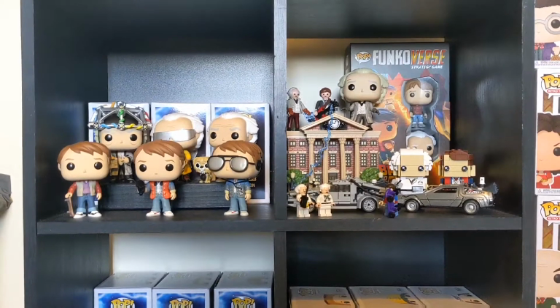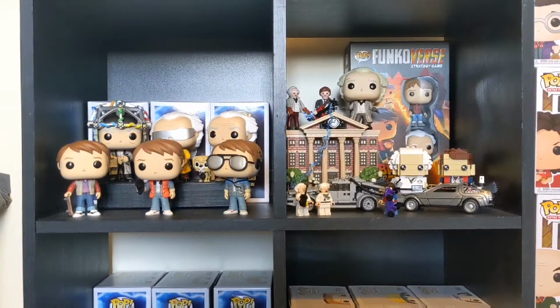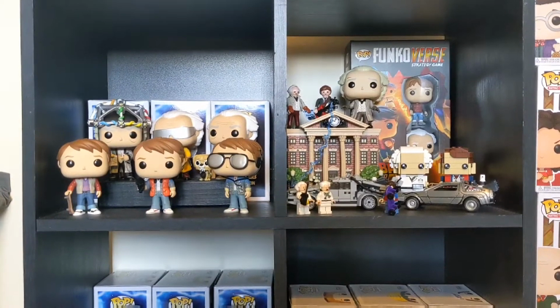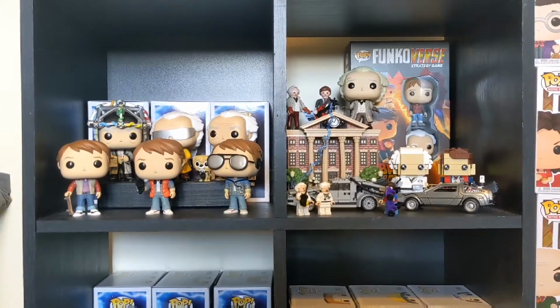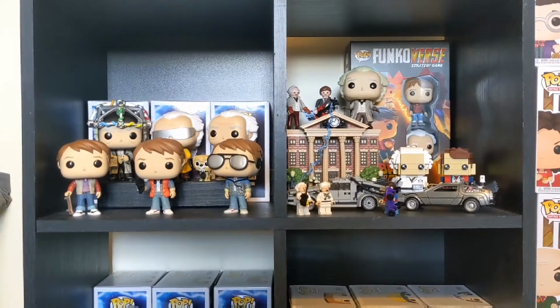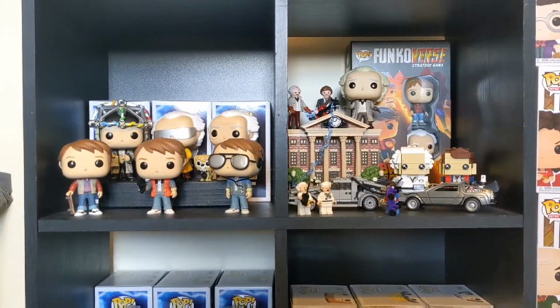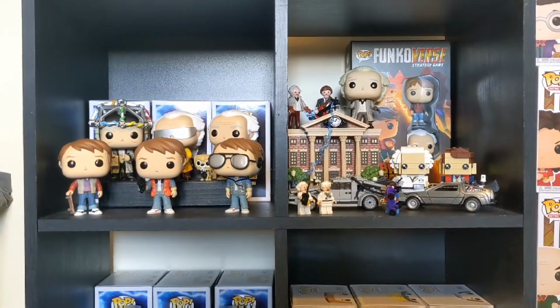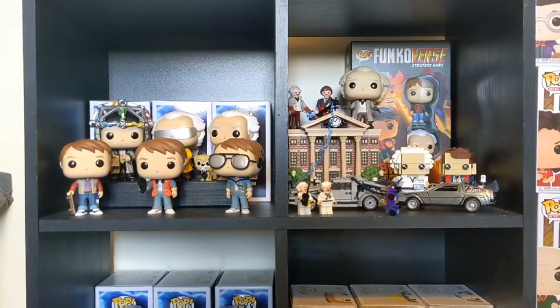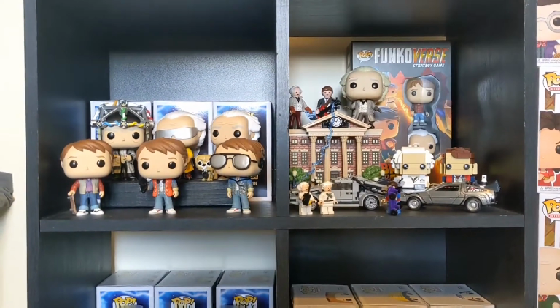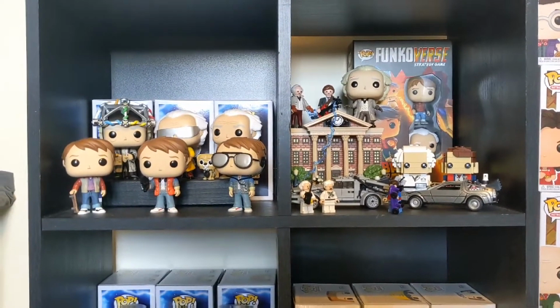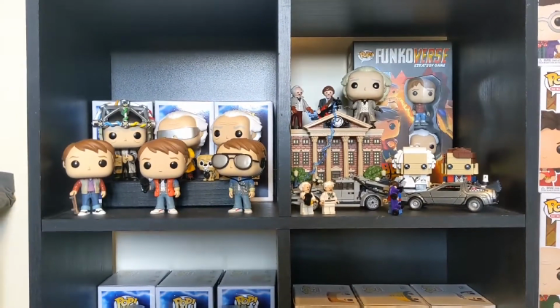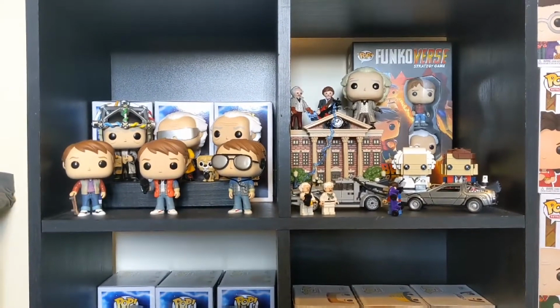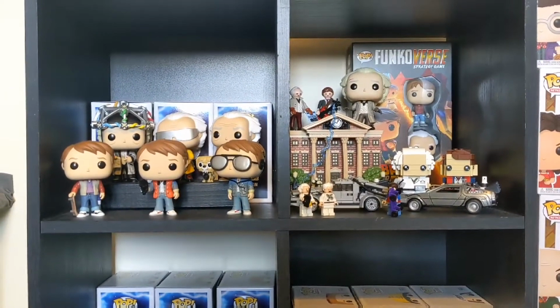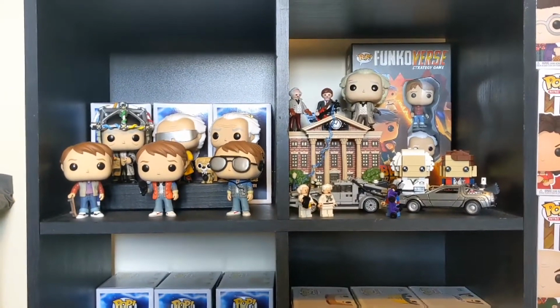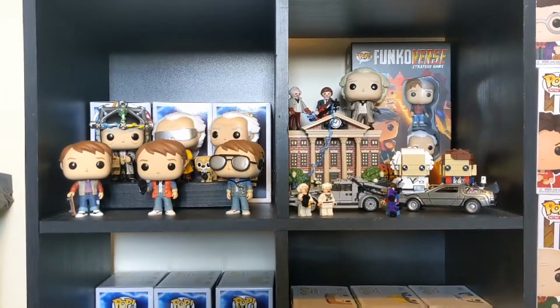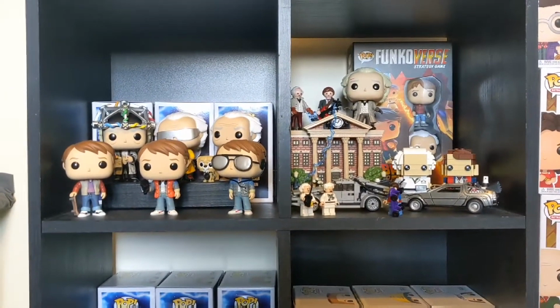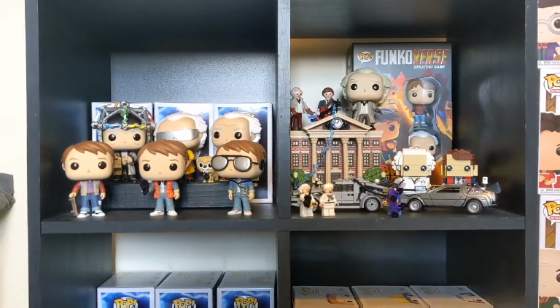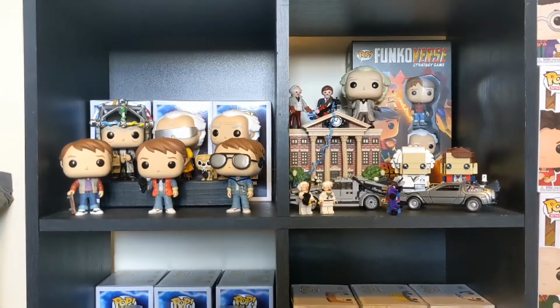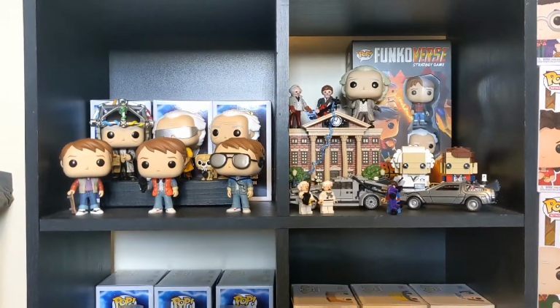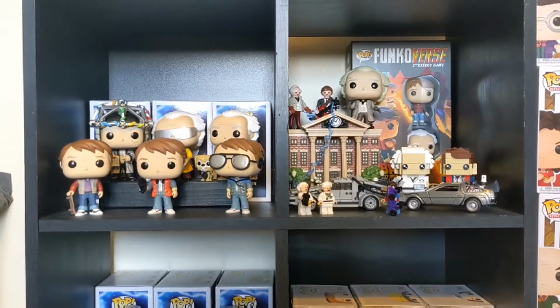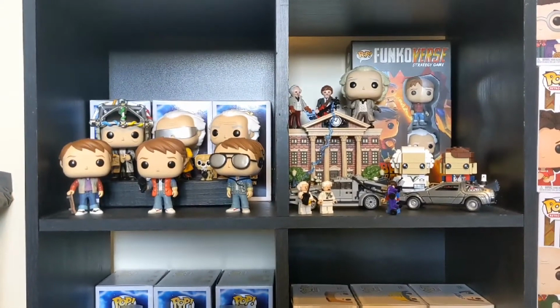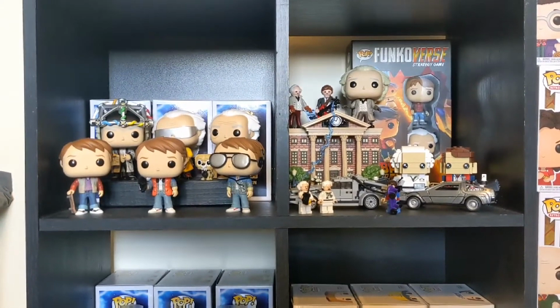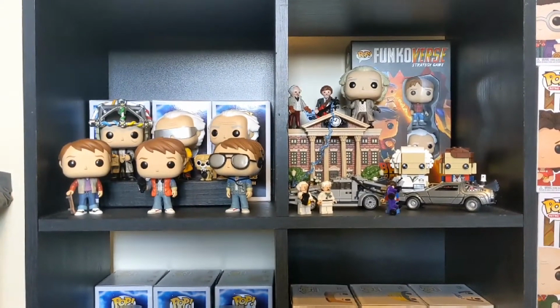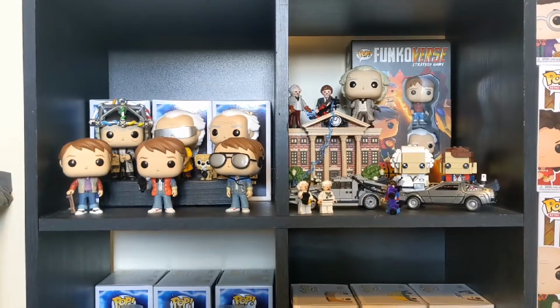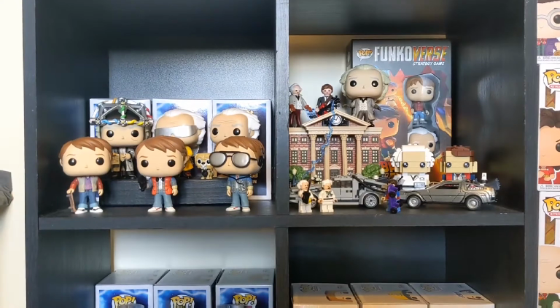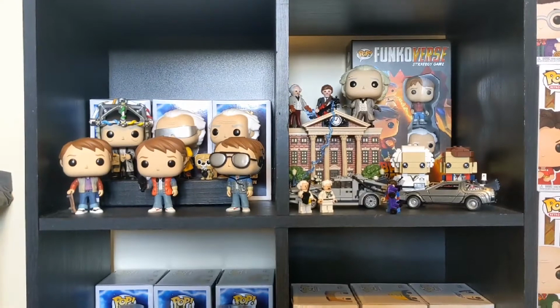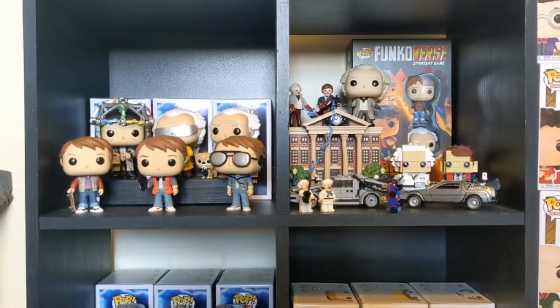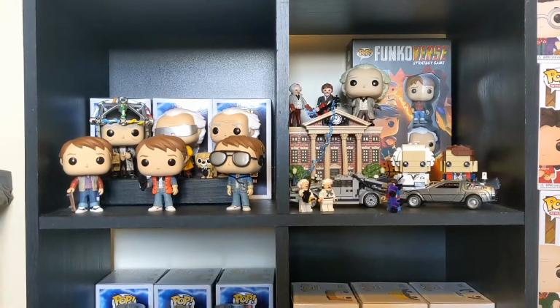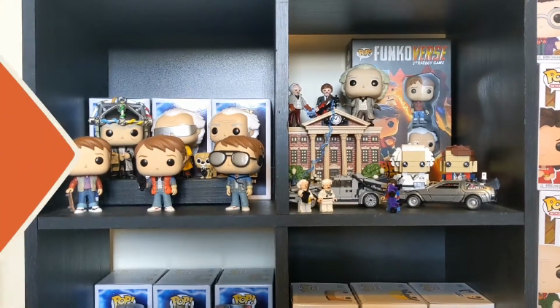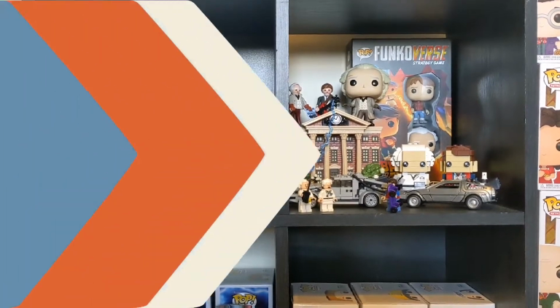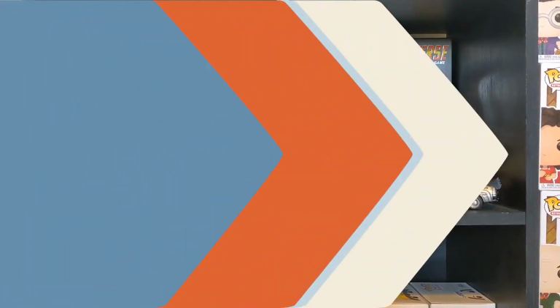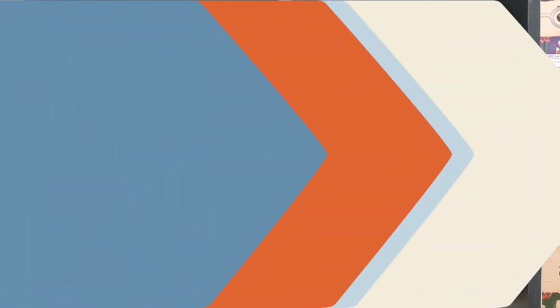What's up guys, welcome back to another video. In this video I'm going to be showing off everything I got while I was in London. So let's get started.